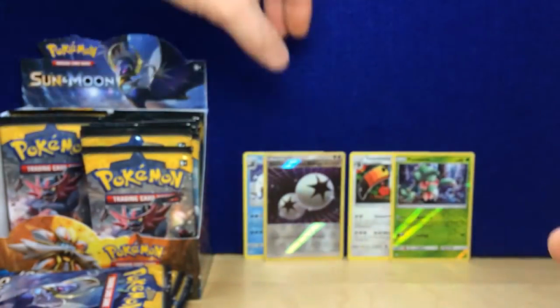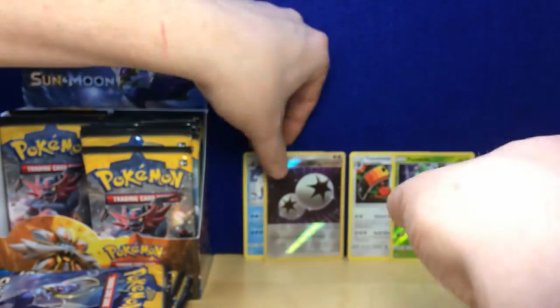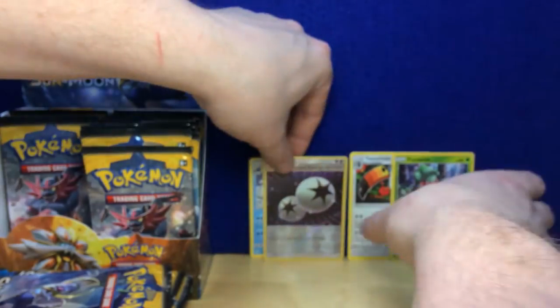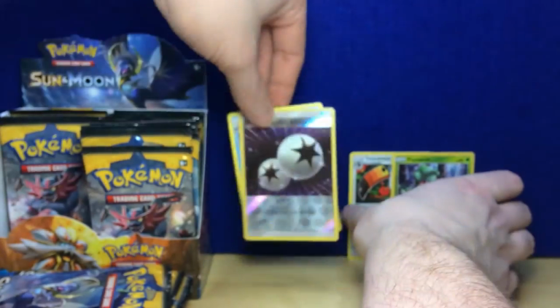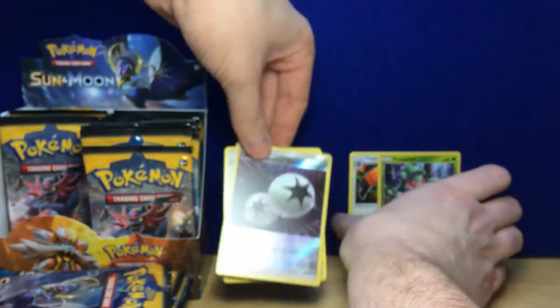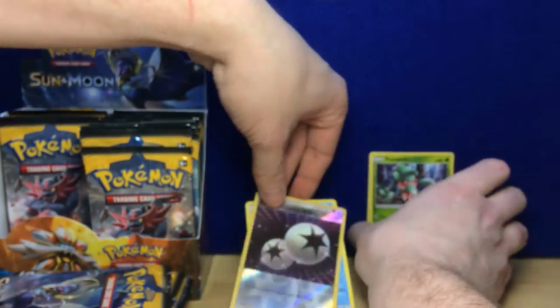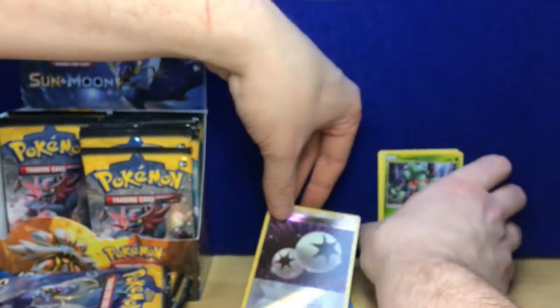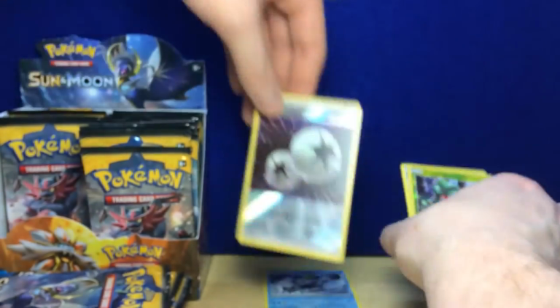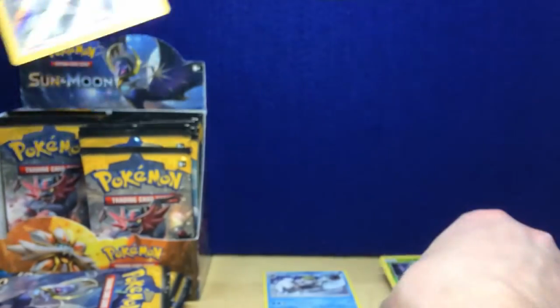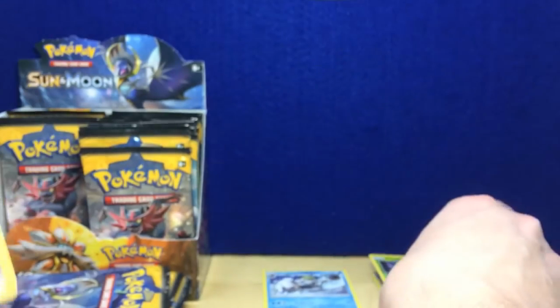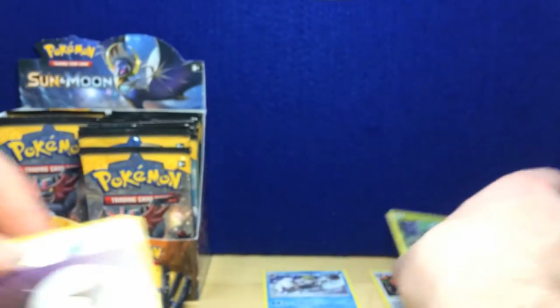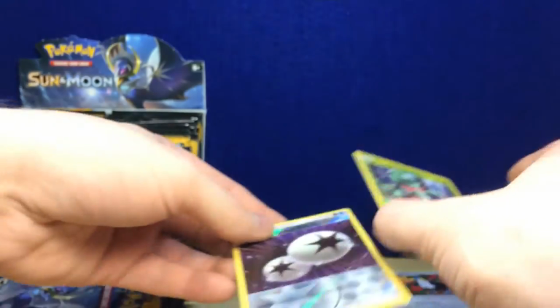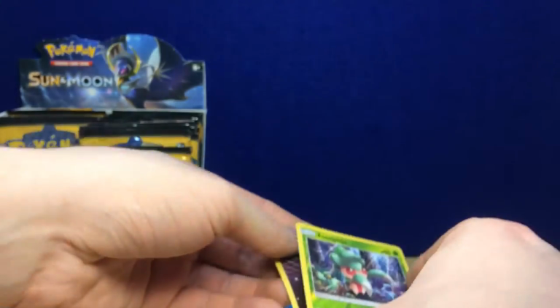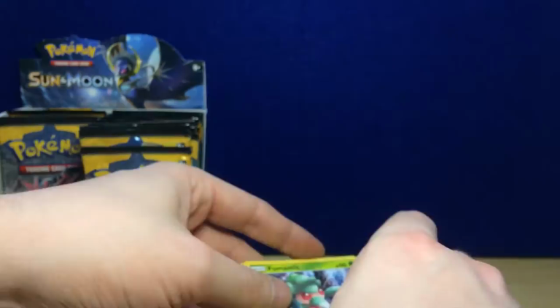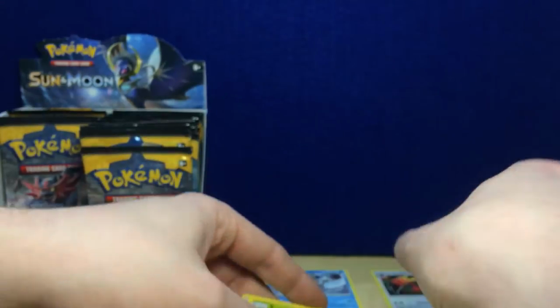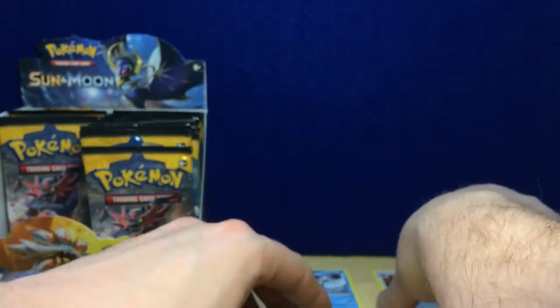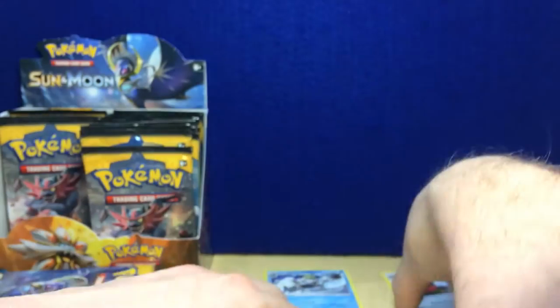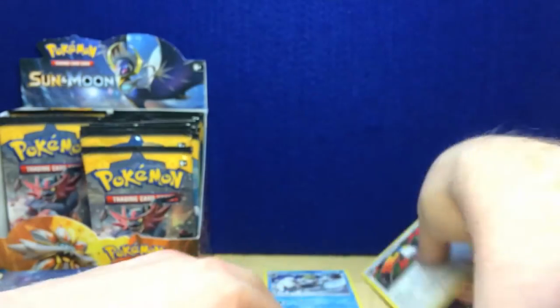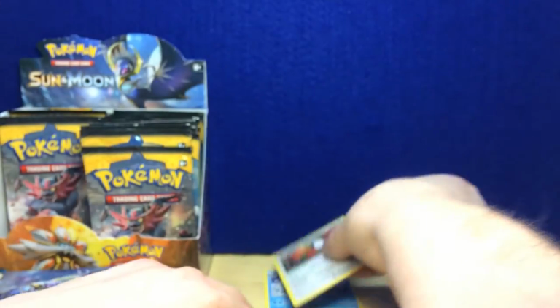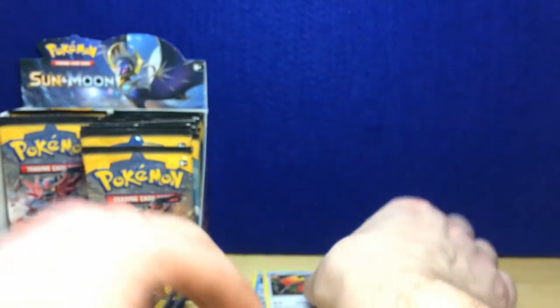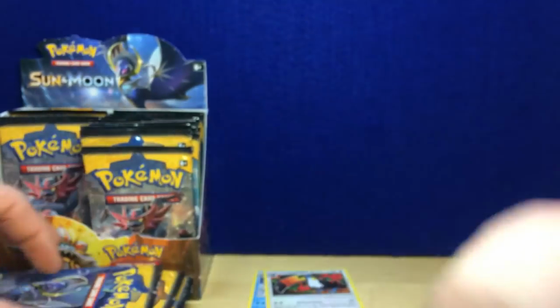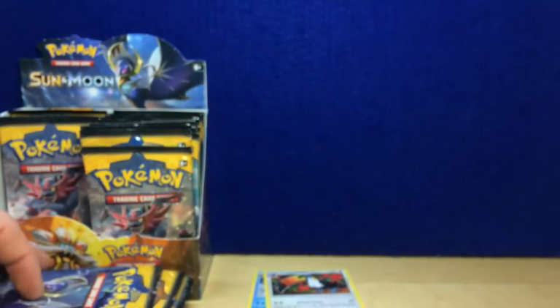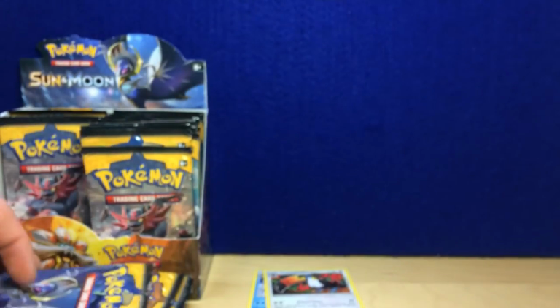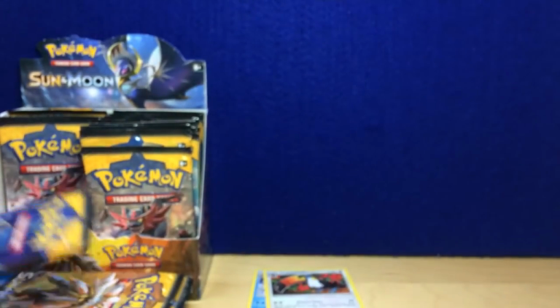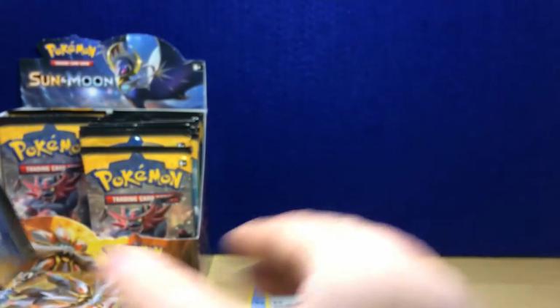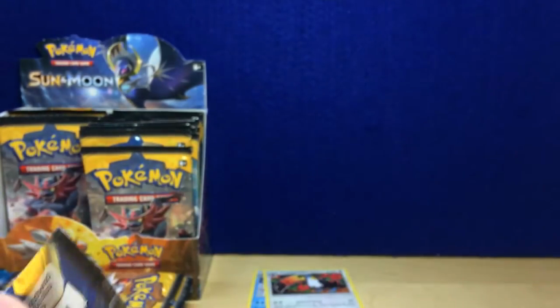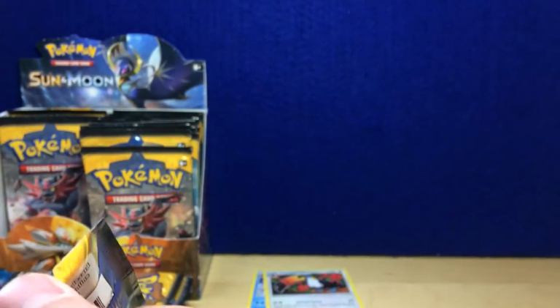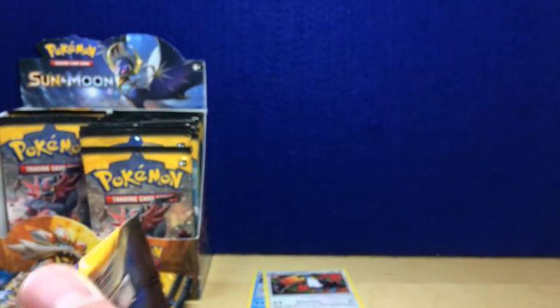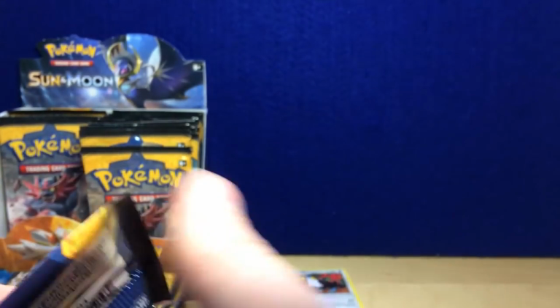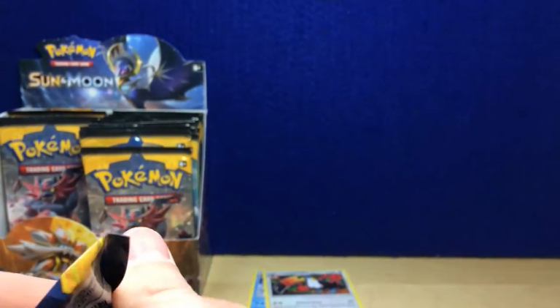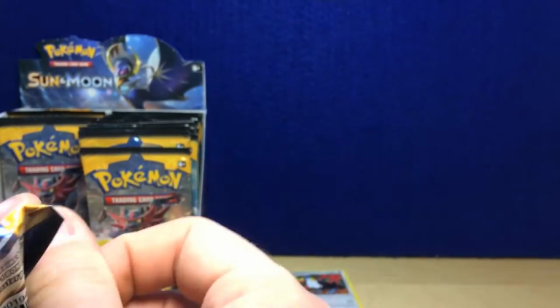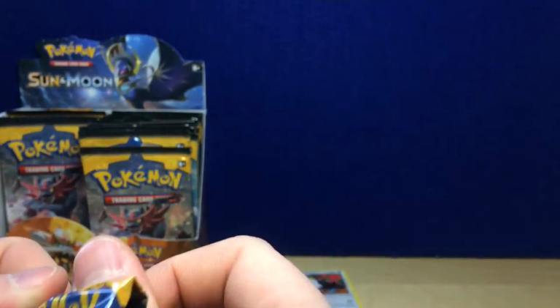Continuing Pack 2: a reverse holo Scyther — oh cool! Regular rare Toucan — pretty nice. I'm going to just do stacks here: reverse holos and regular rares, trying to do some stack maintenance.